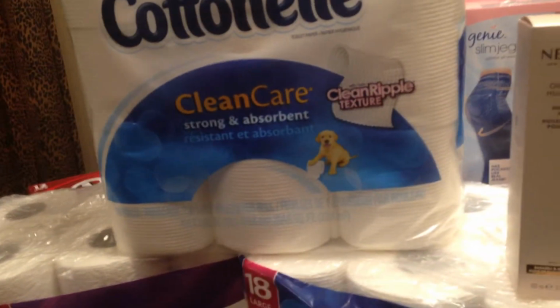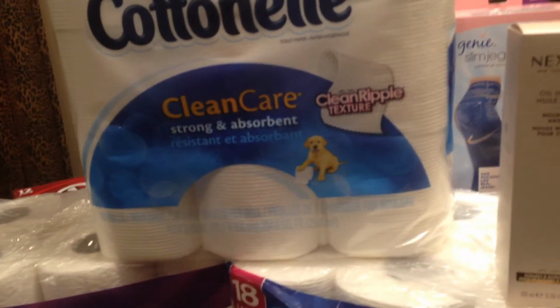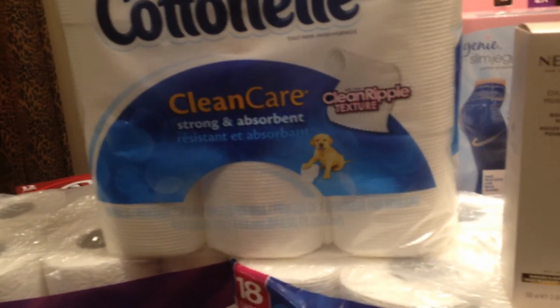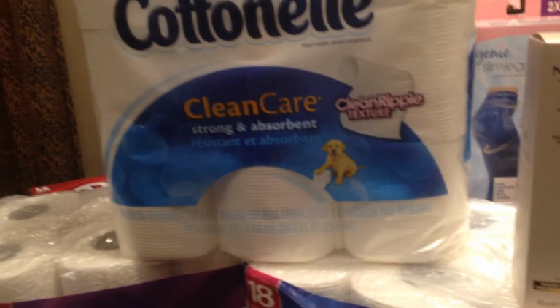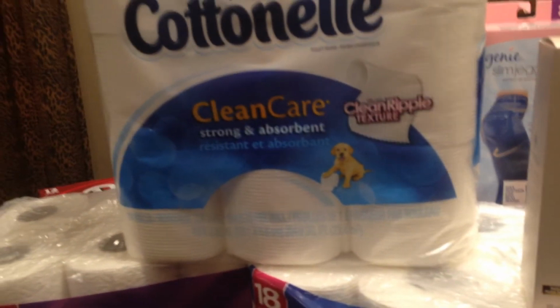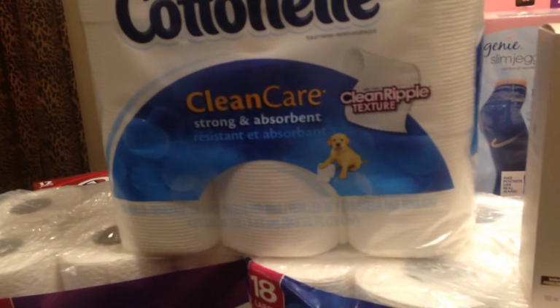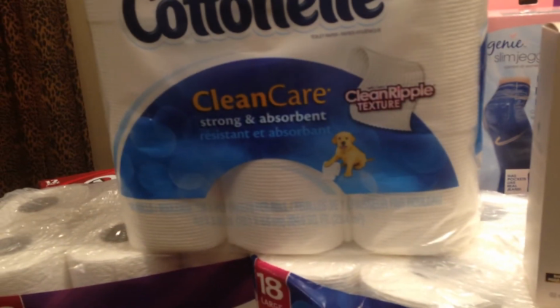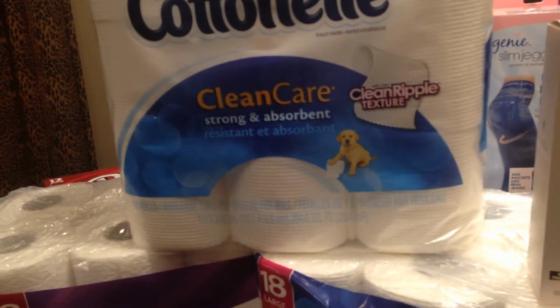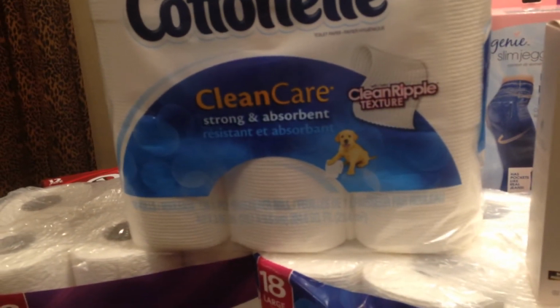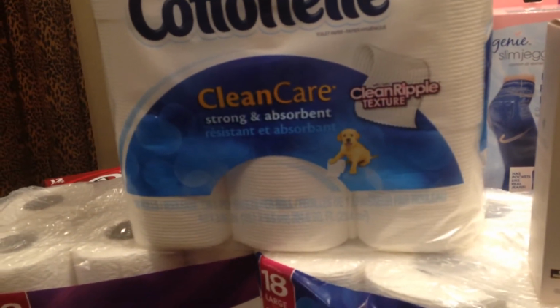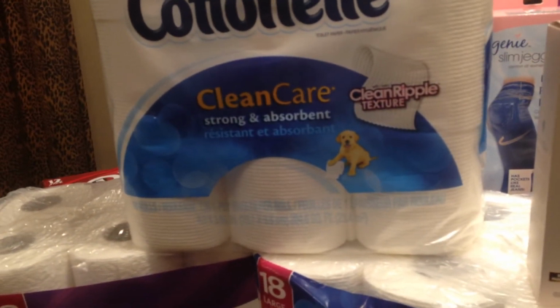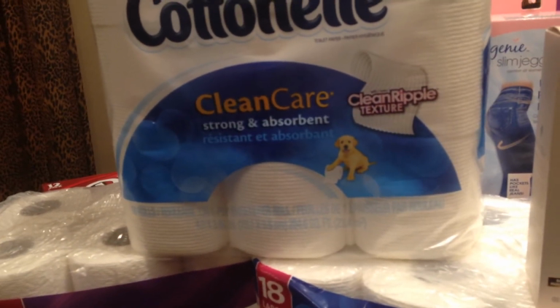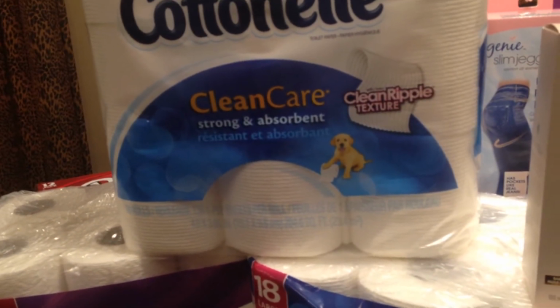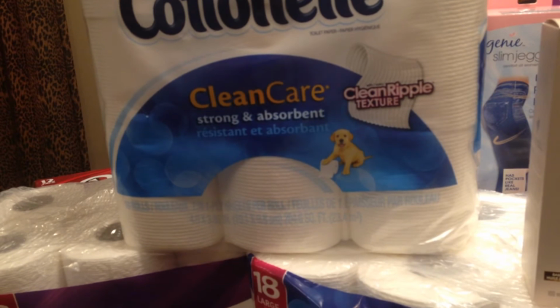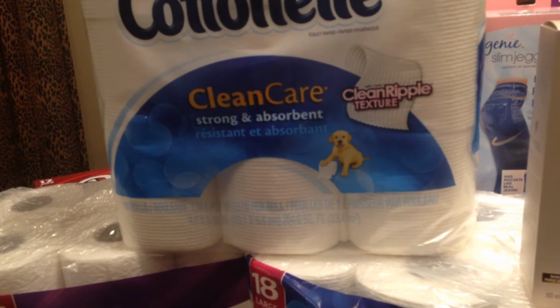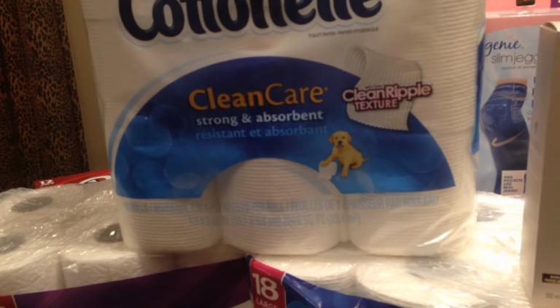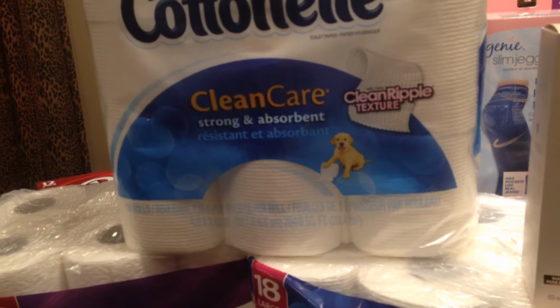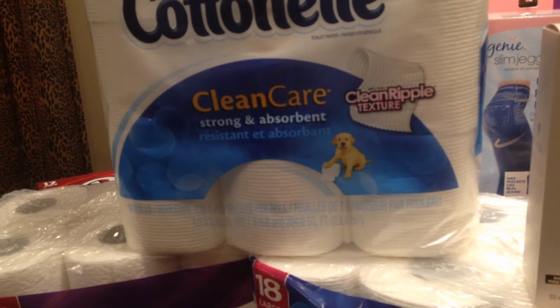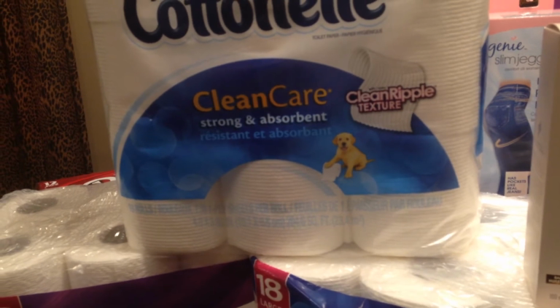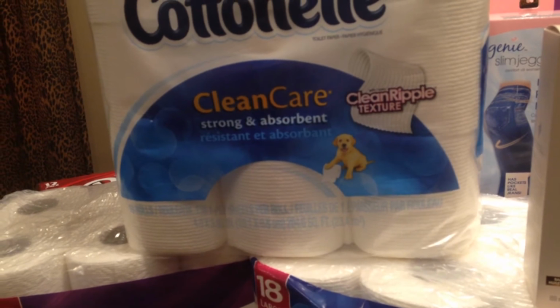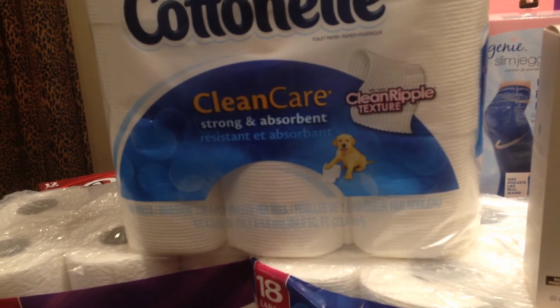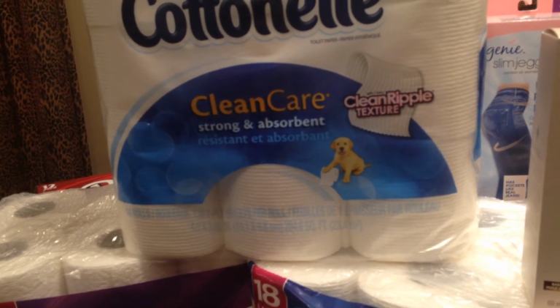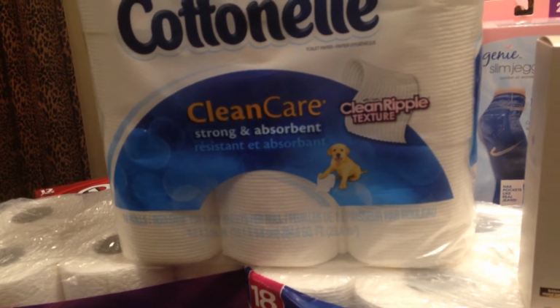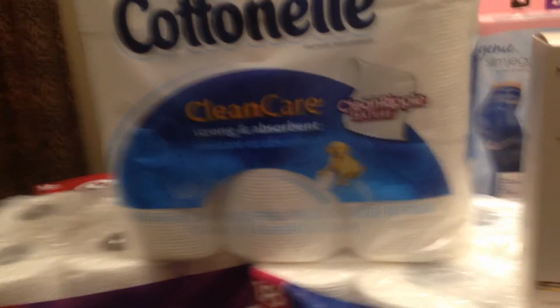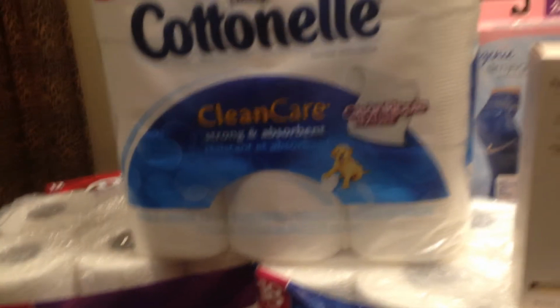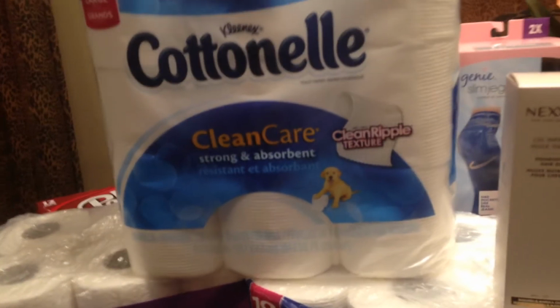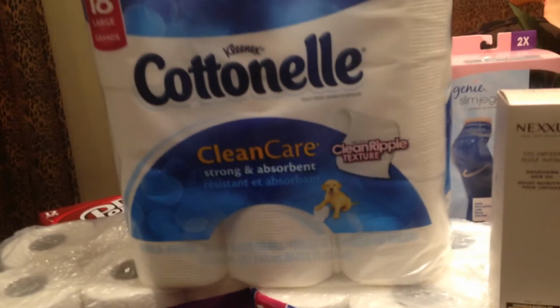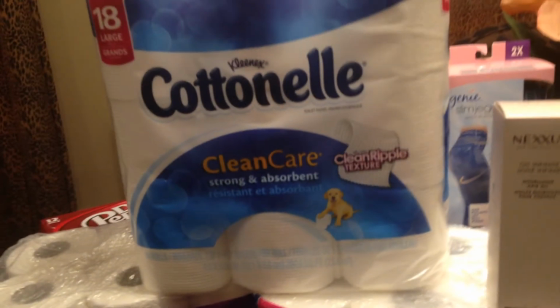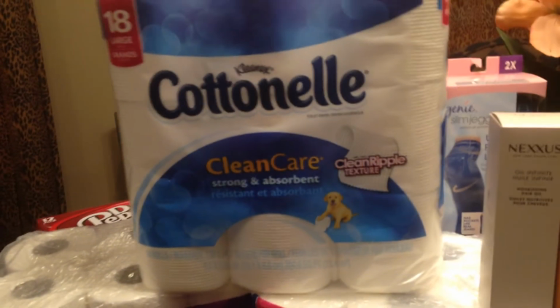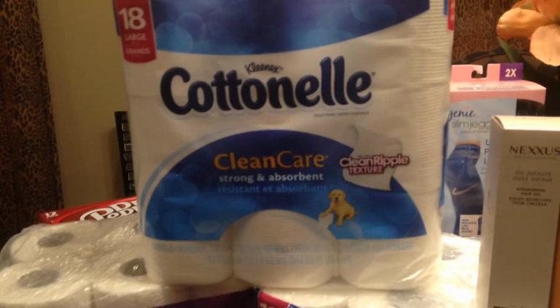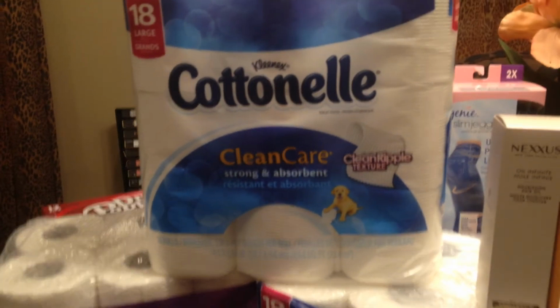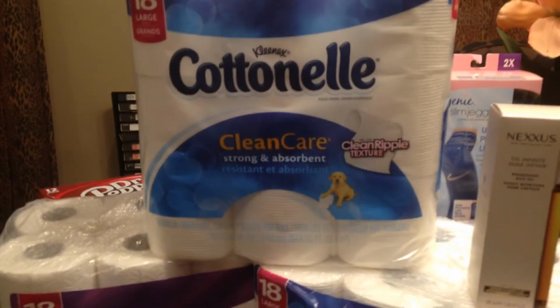I spent $20 in extra care bucks, but I got $20 back.